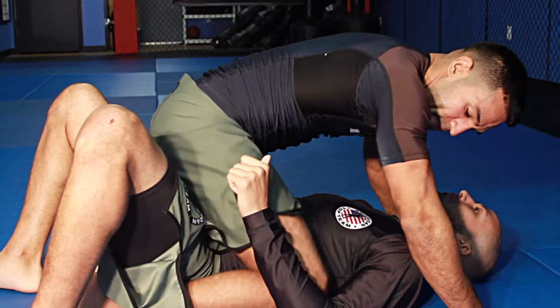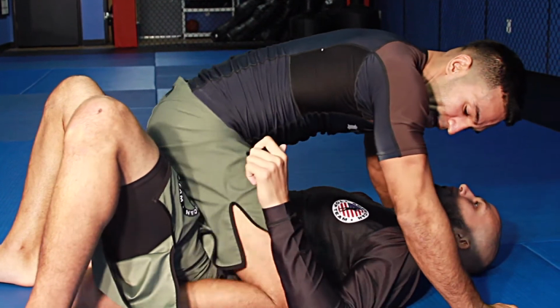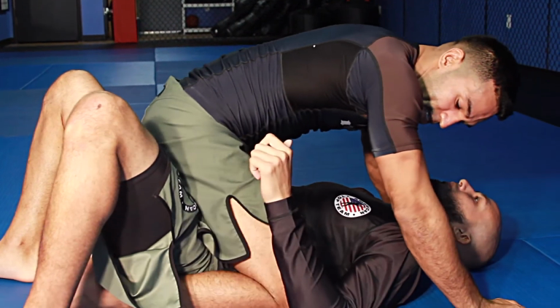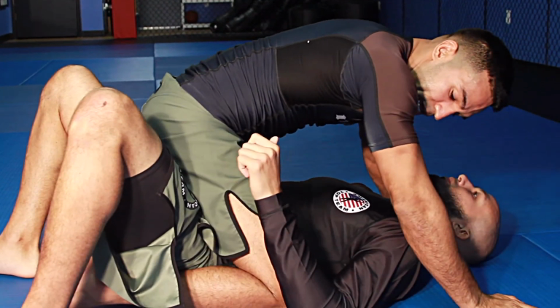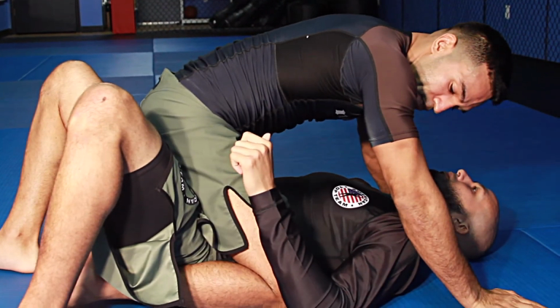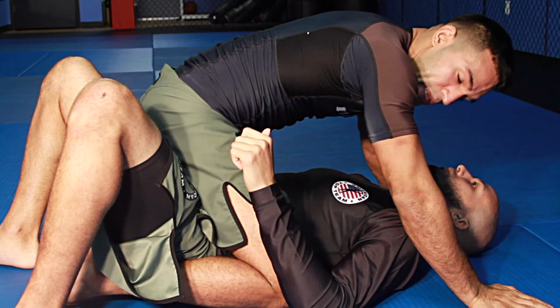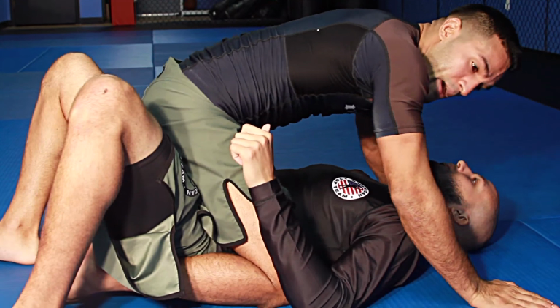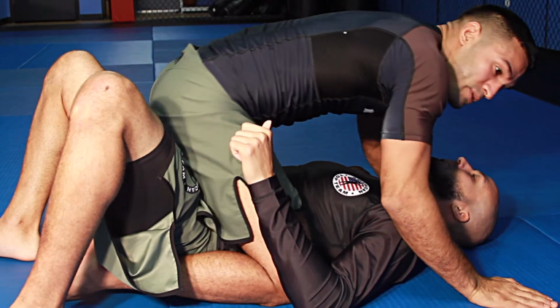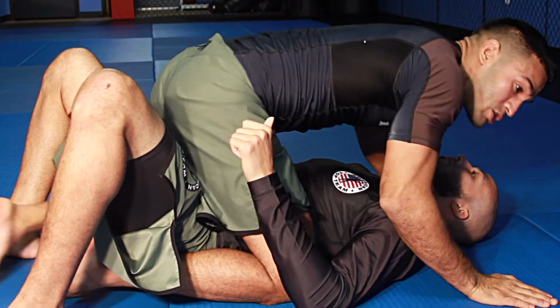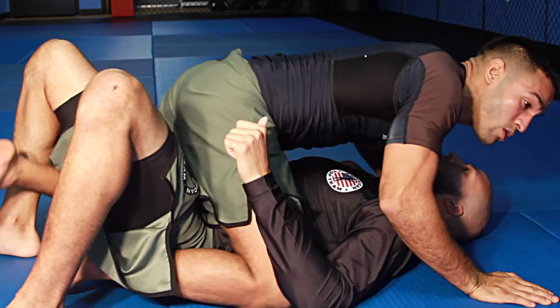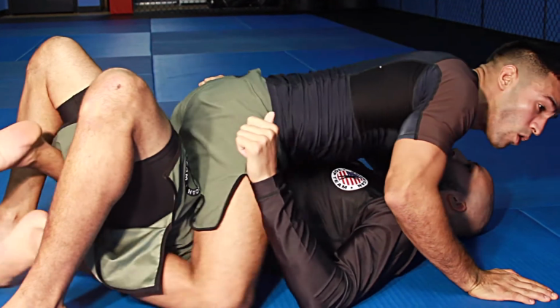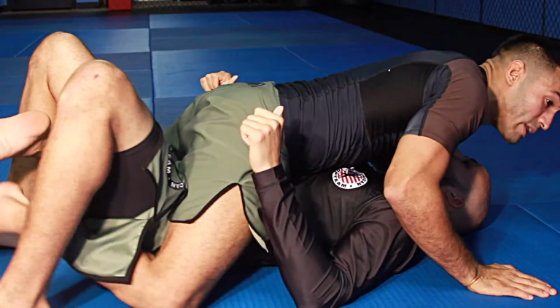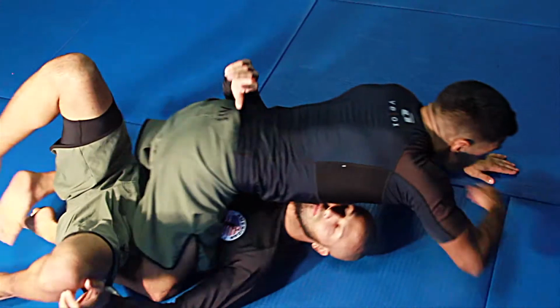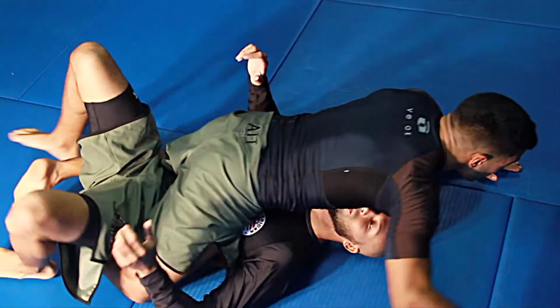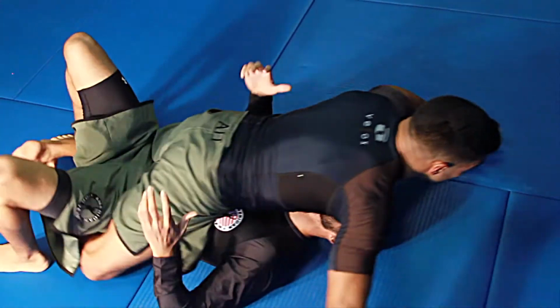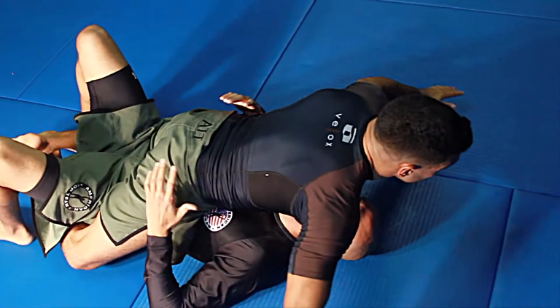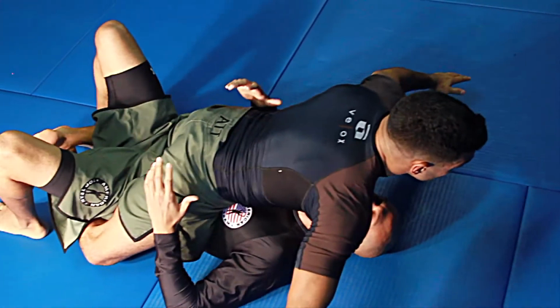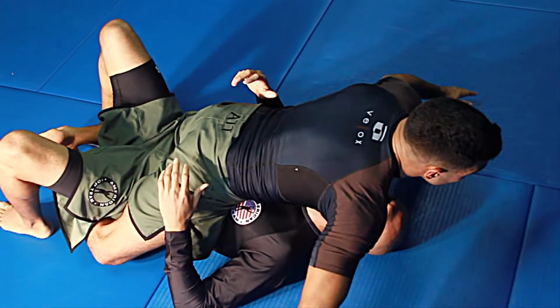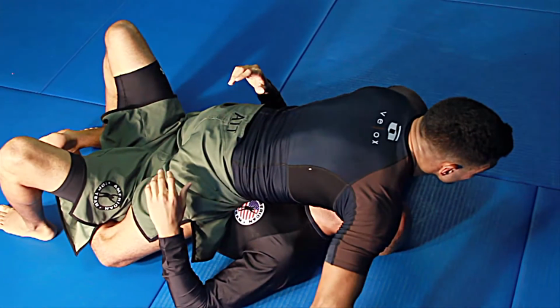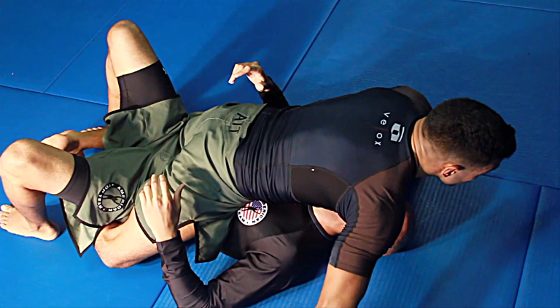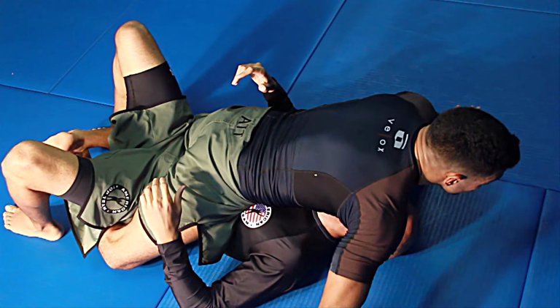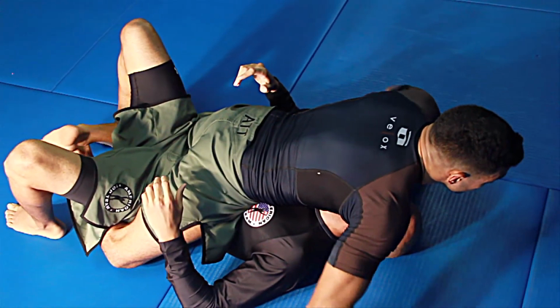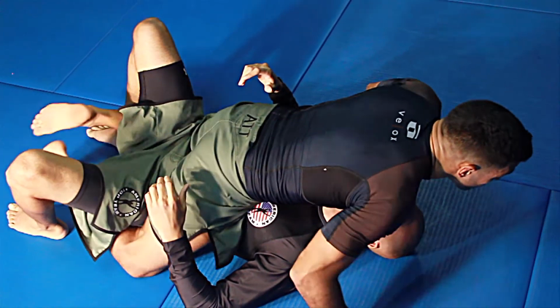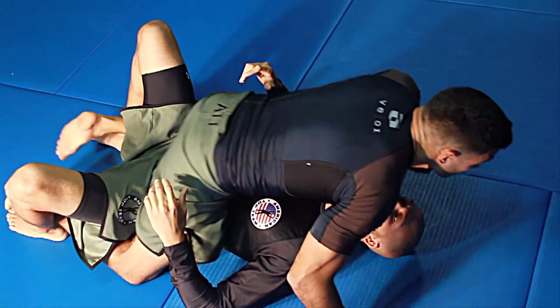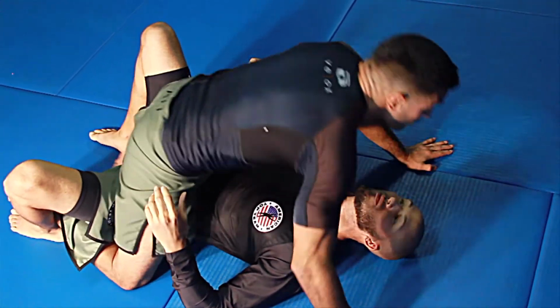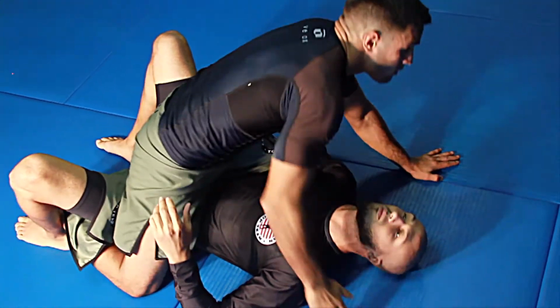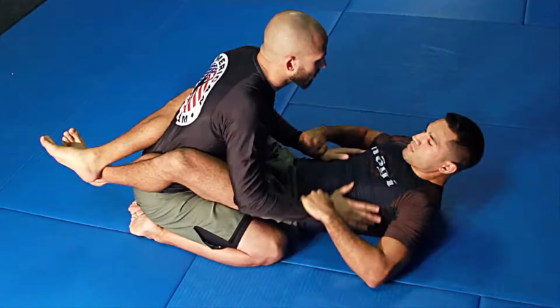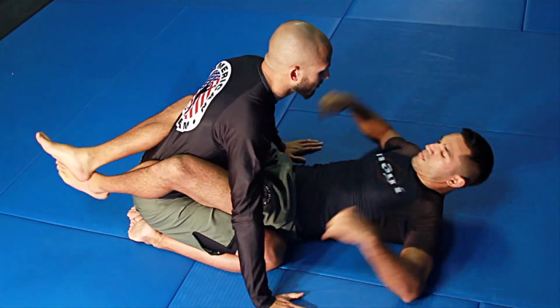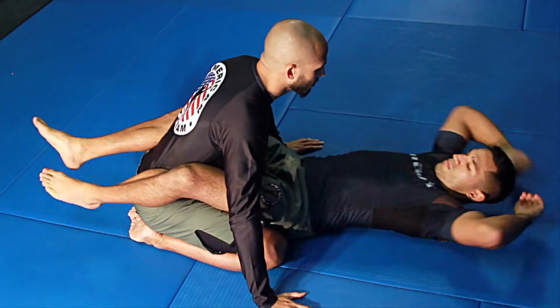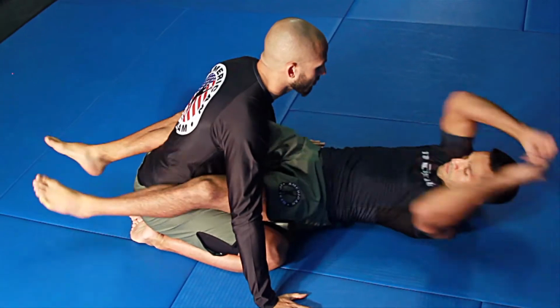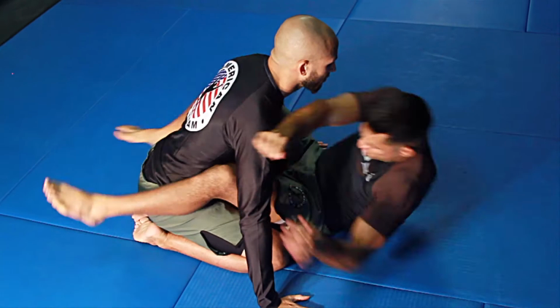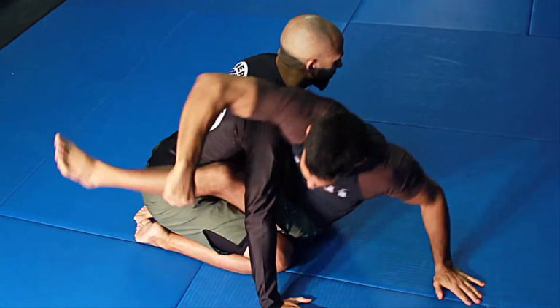I can stay in a medium mount position or lace my feet low to apply more pressure, finishing the sweep — bump sweep.